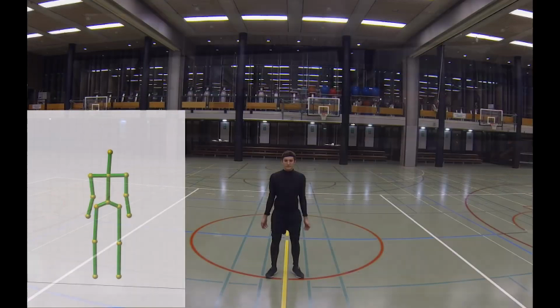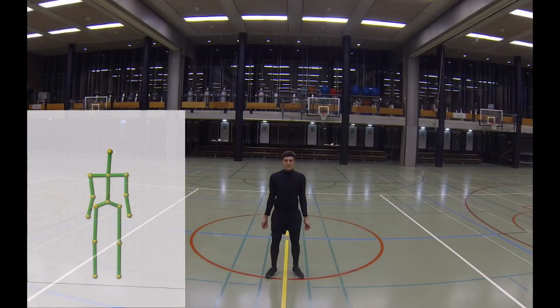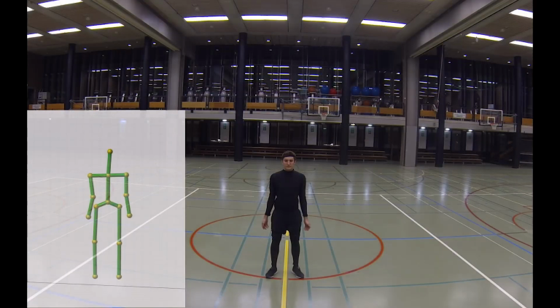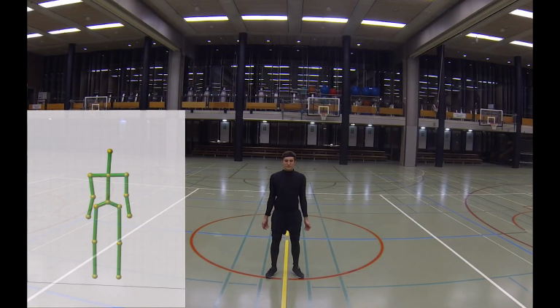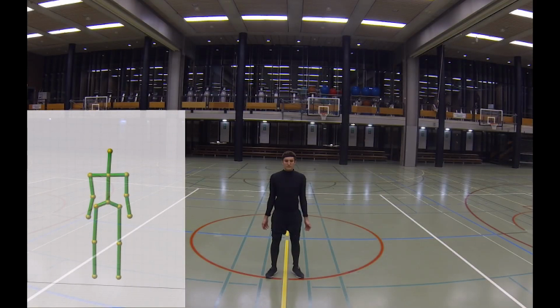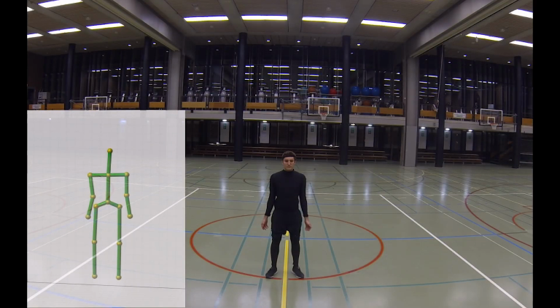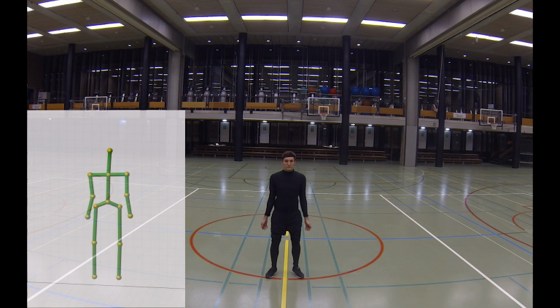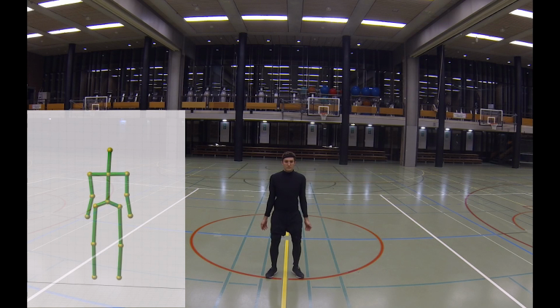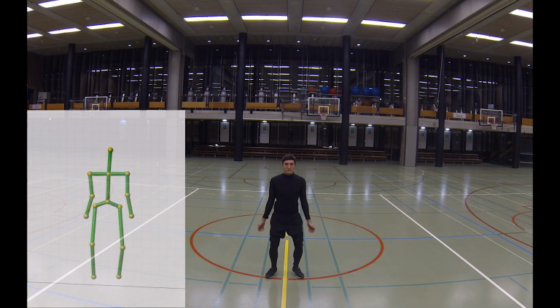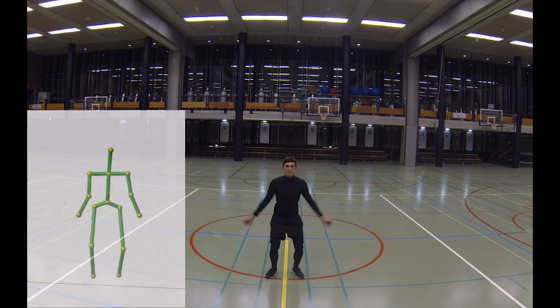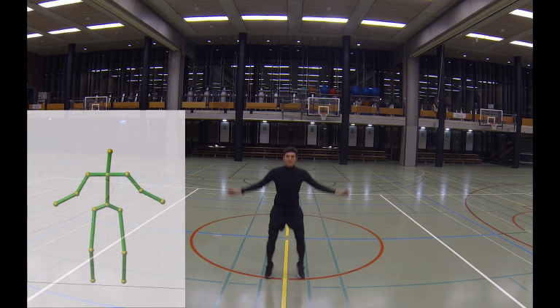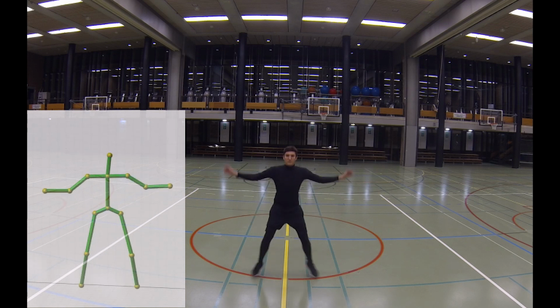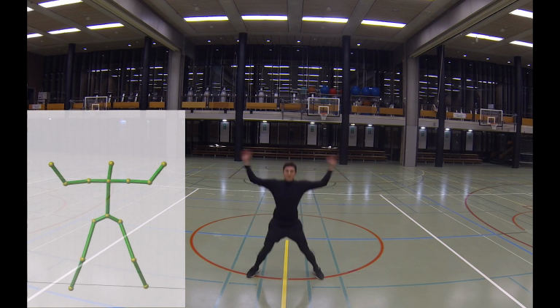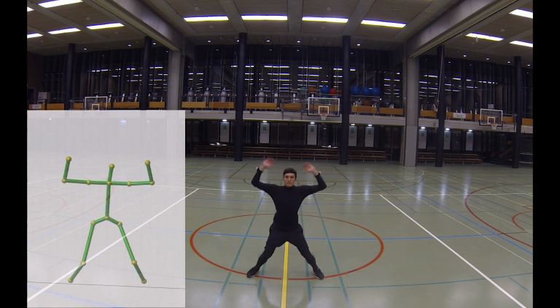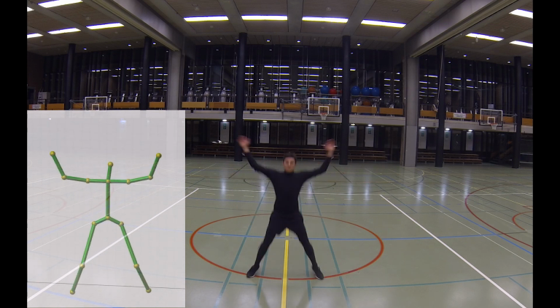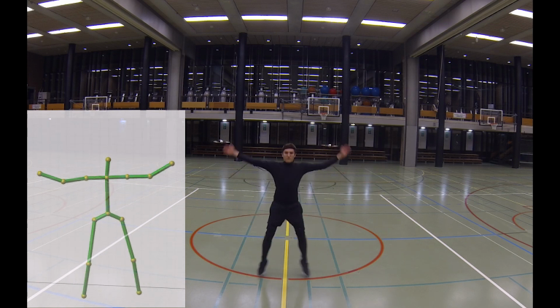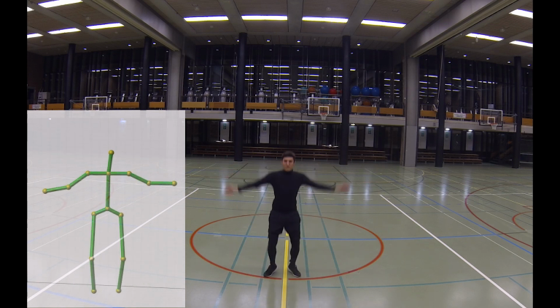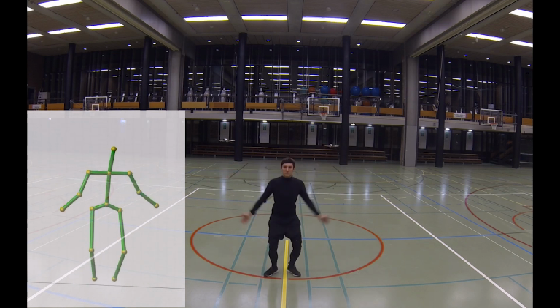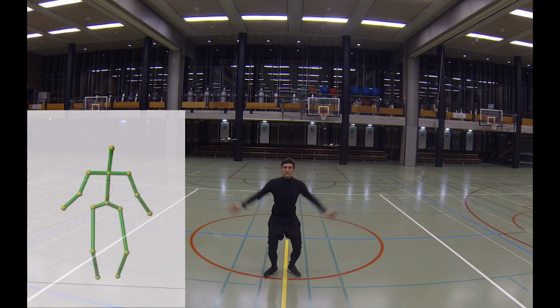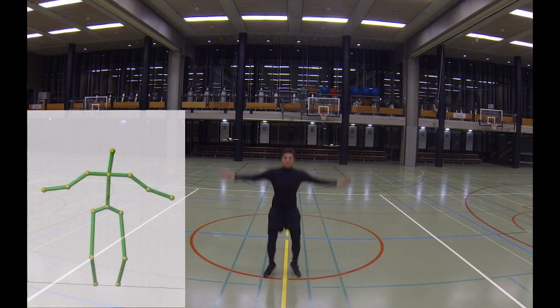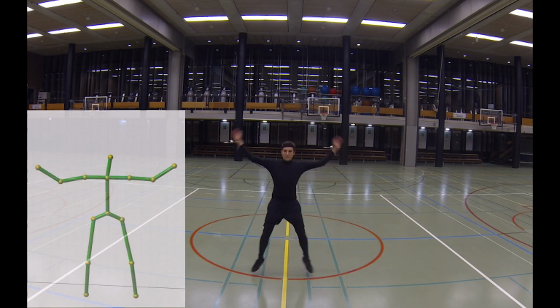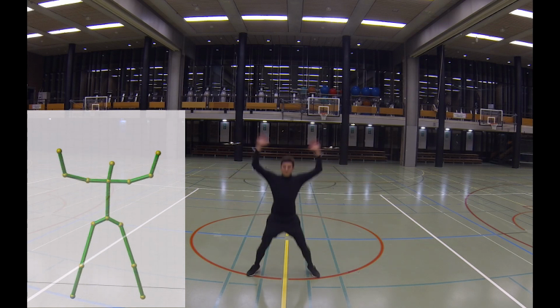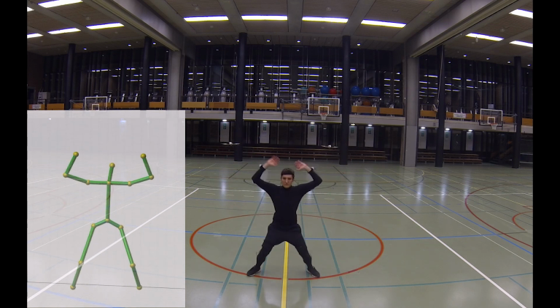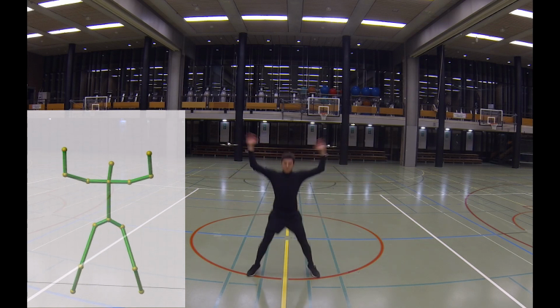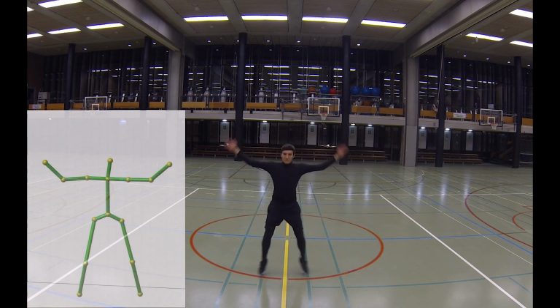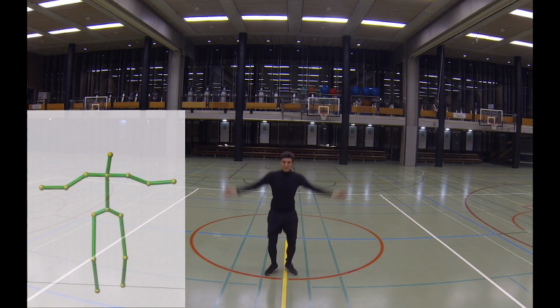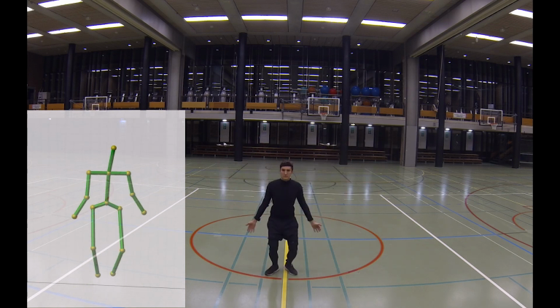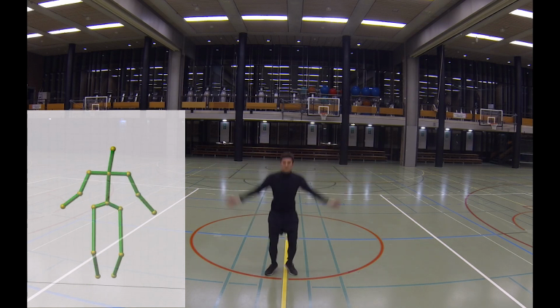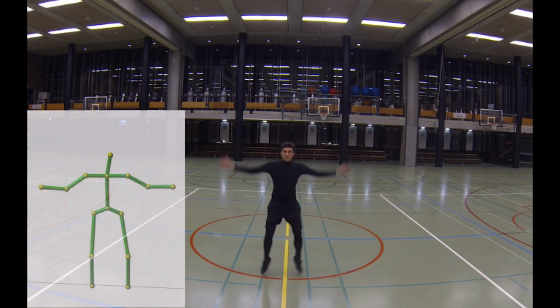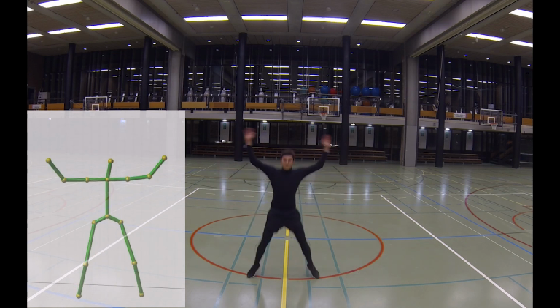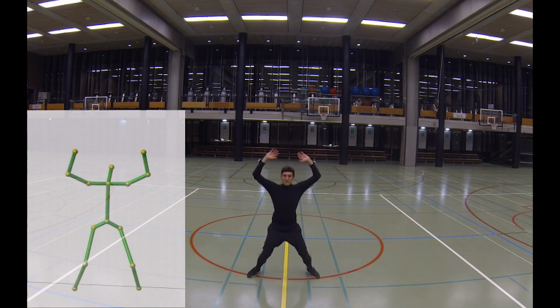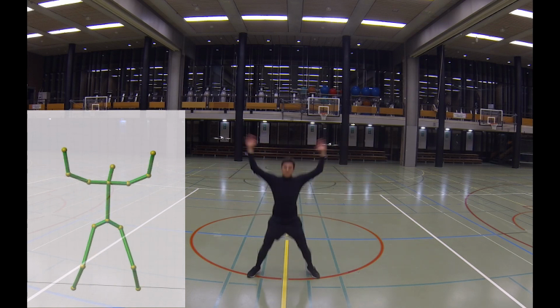Our implementation runs in real-time, and can thus capture even fast motion as shown here.